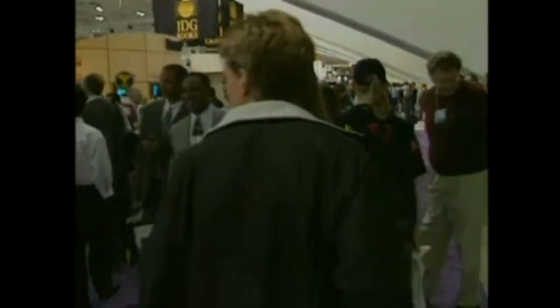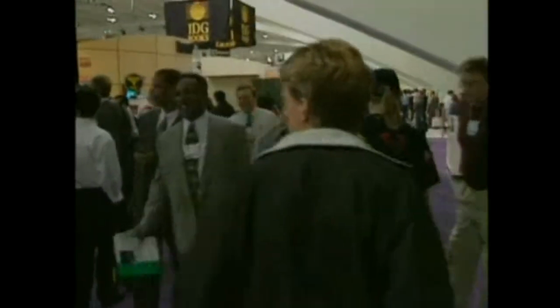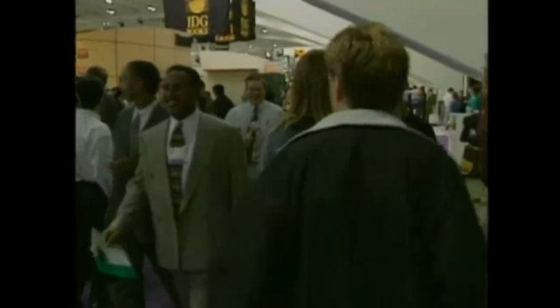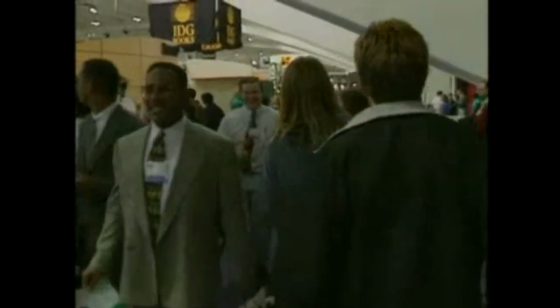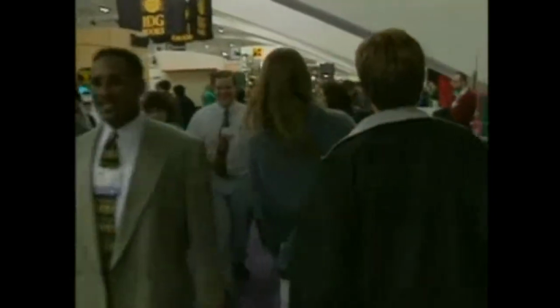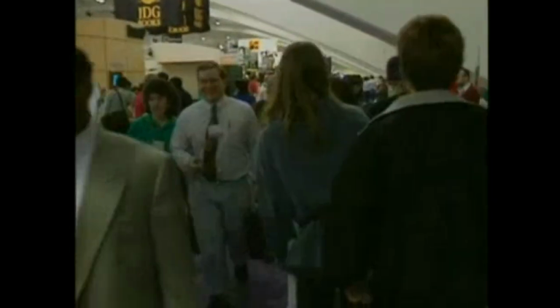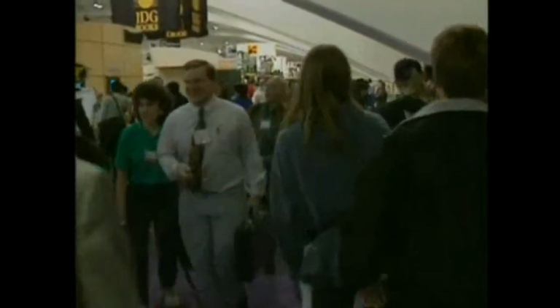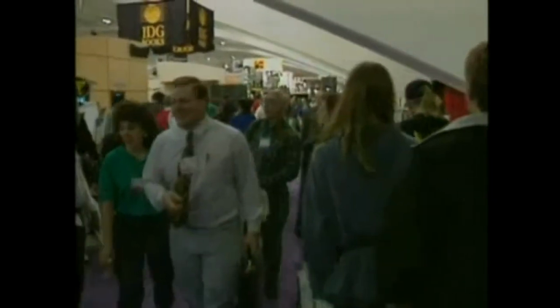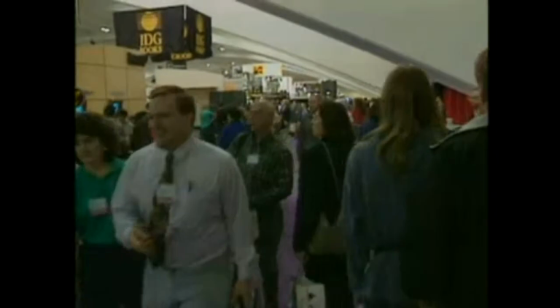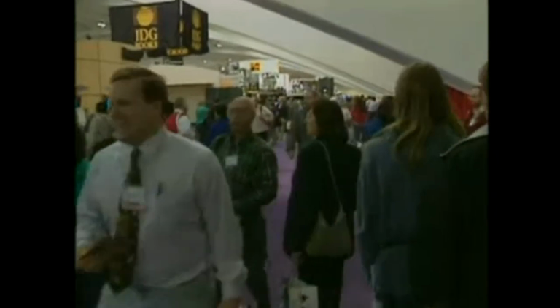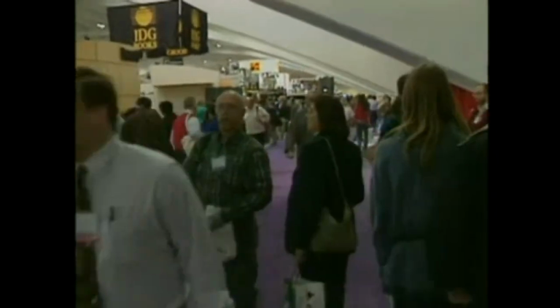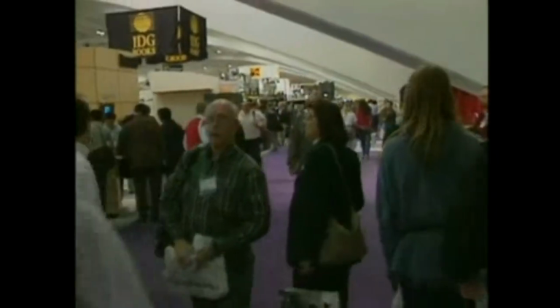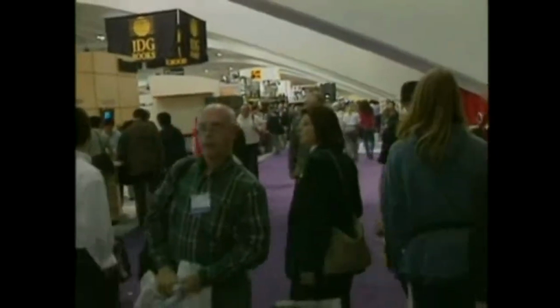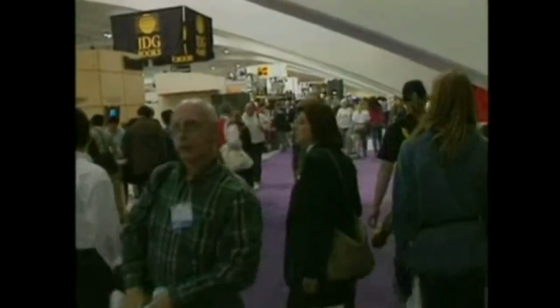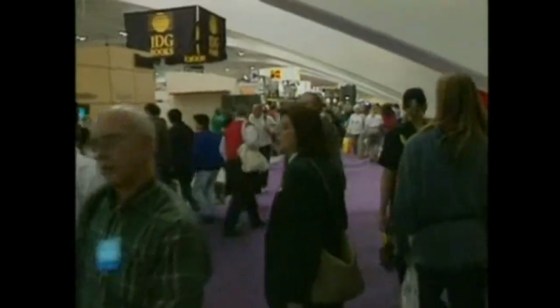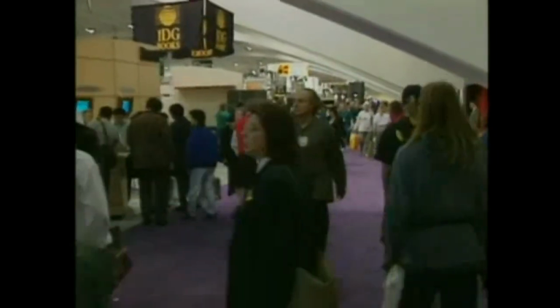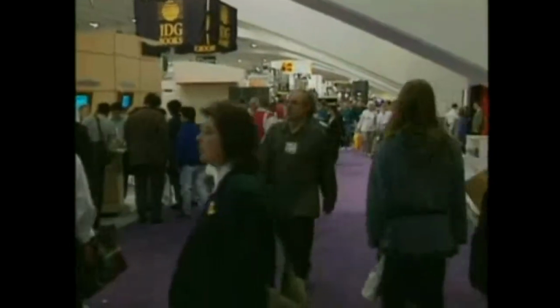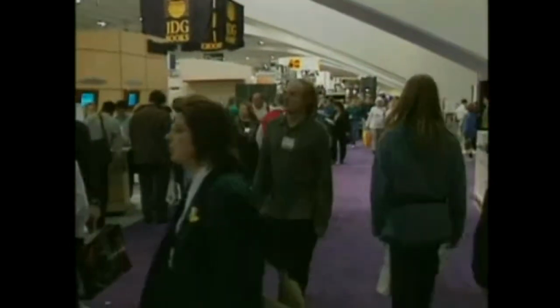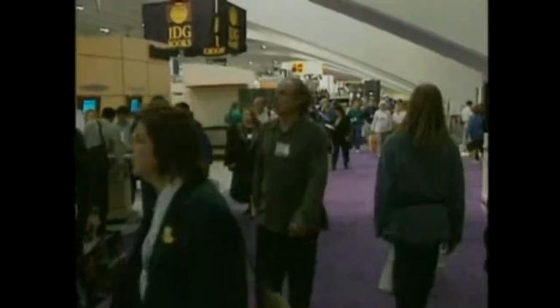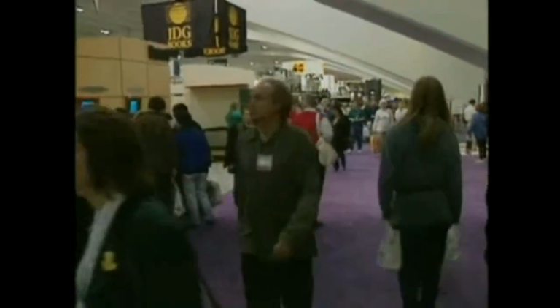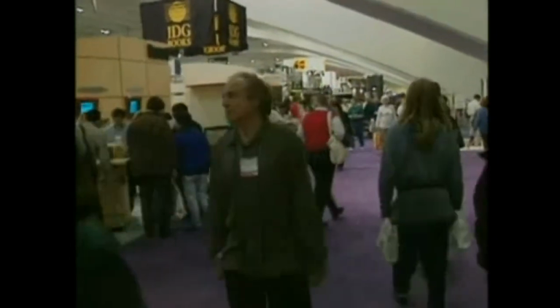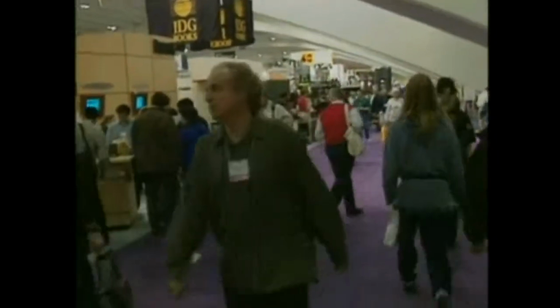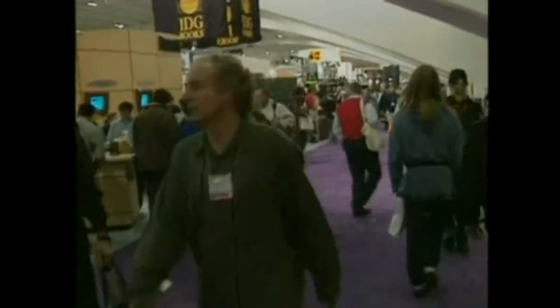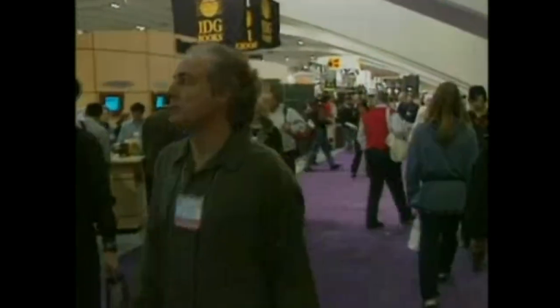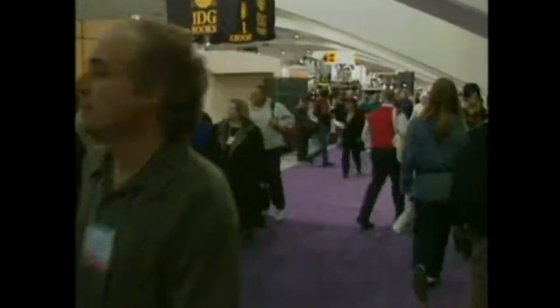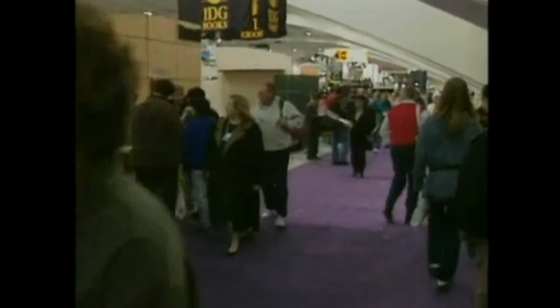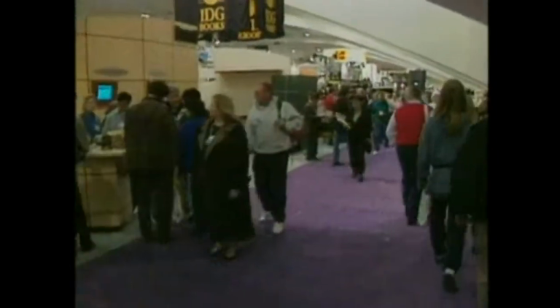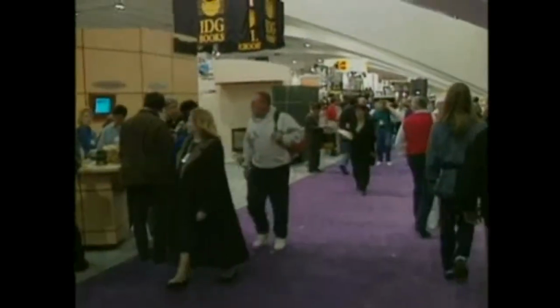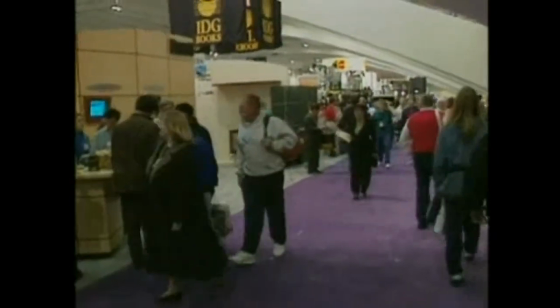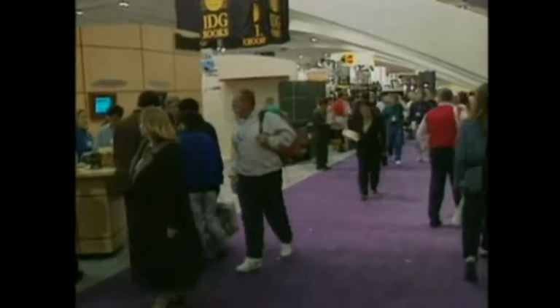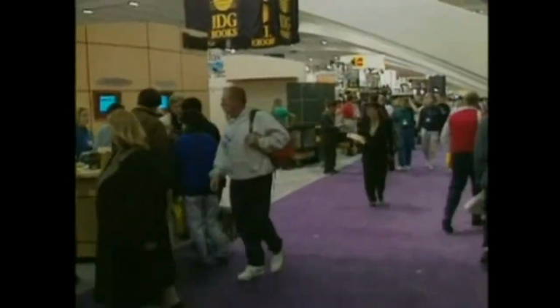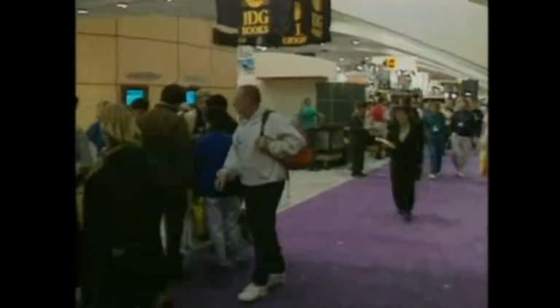That's it for our look at Macworld and the Consumer Electronics Show. For the Computer Chronicles, I'm Stuart Shafette.